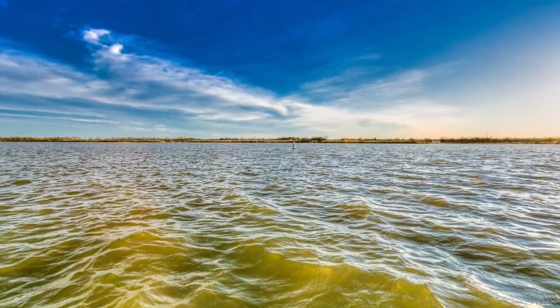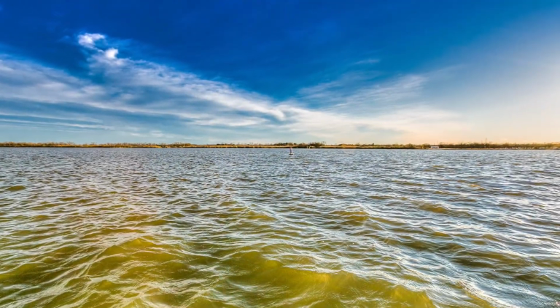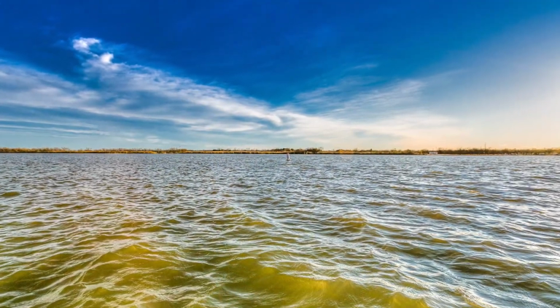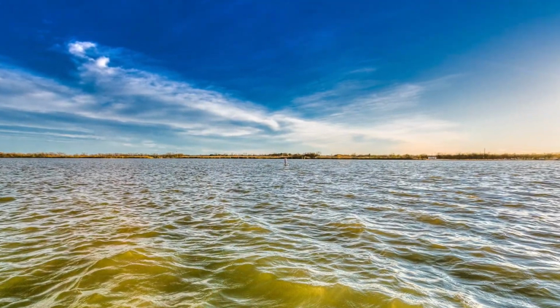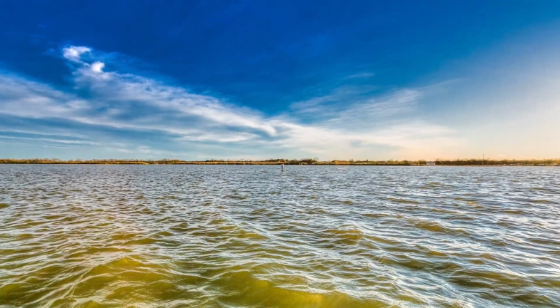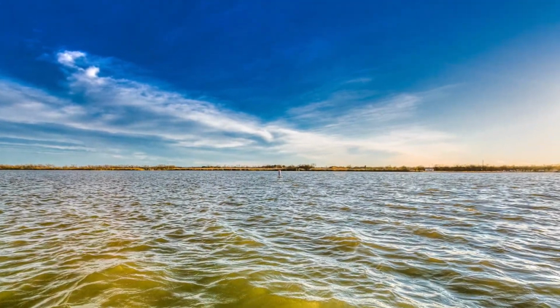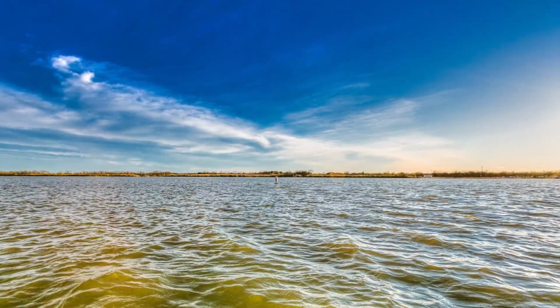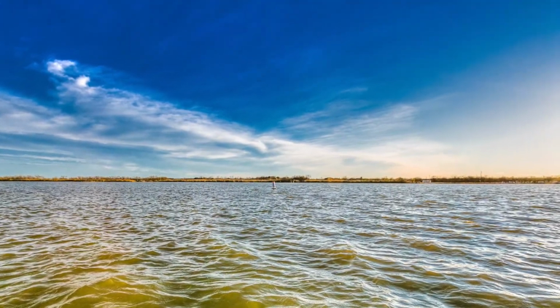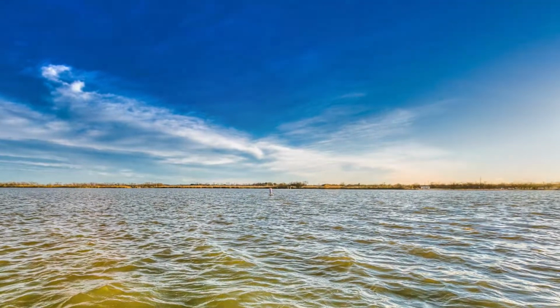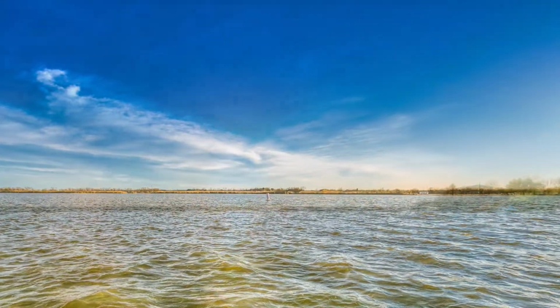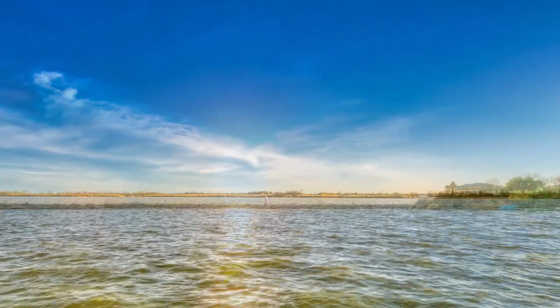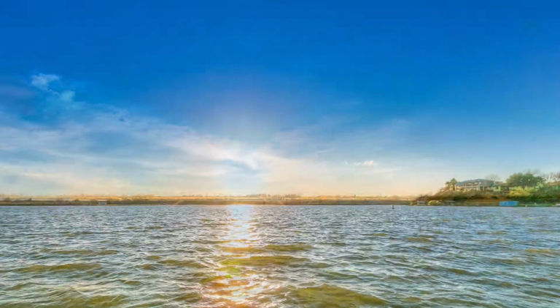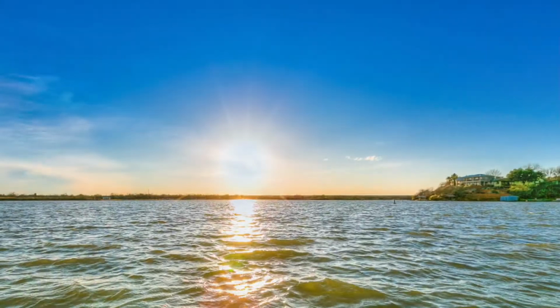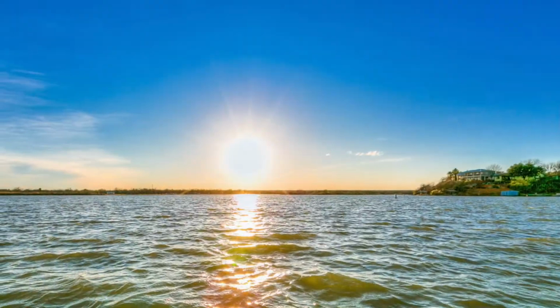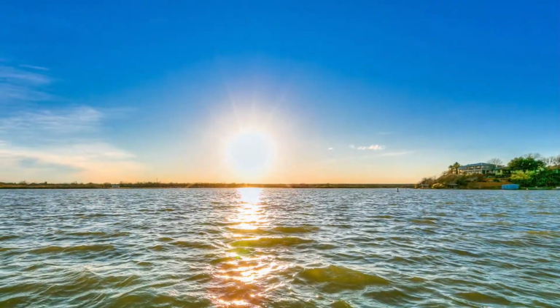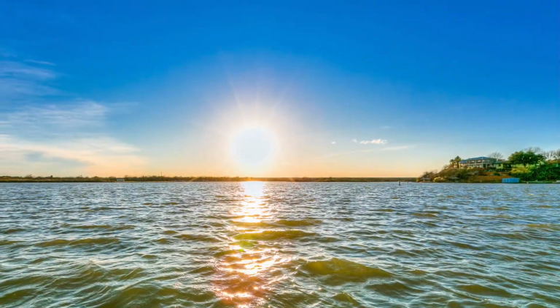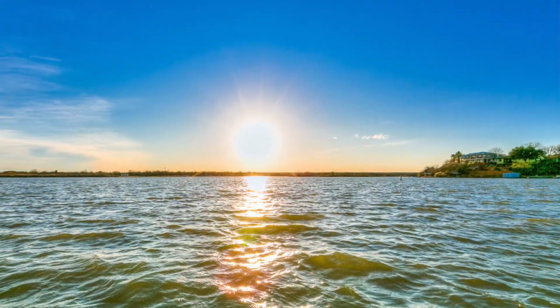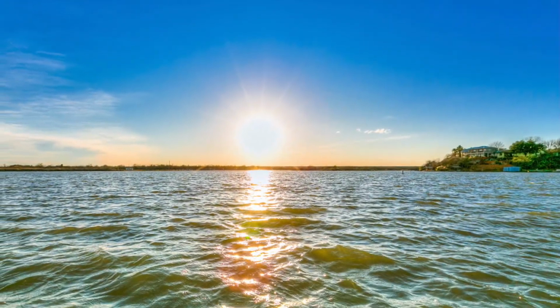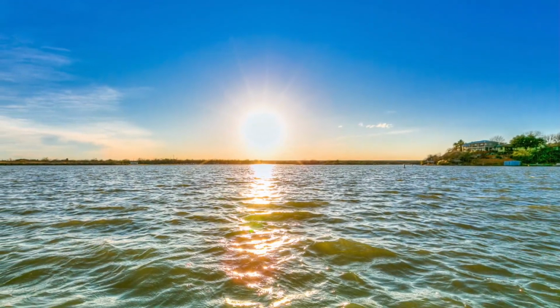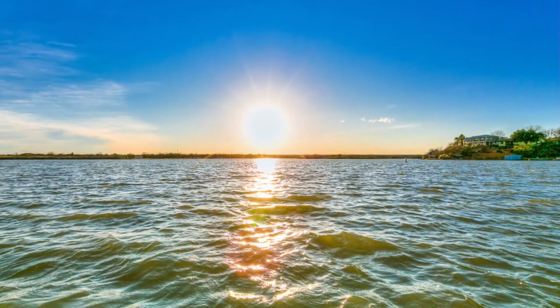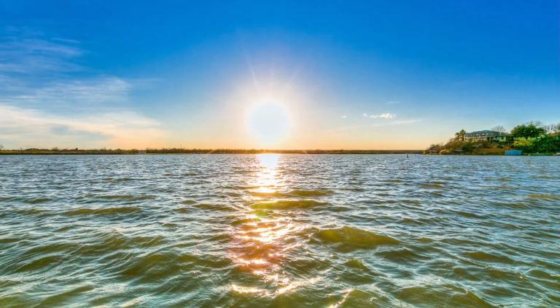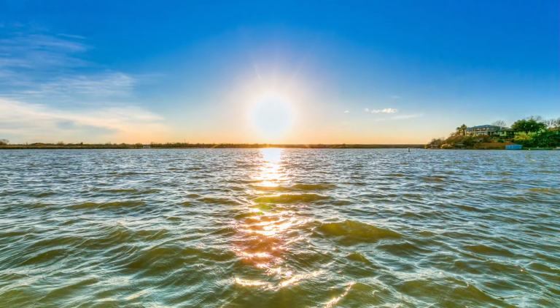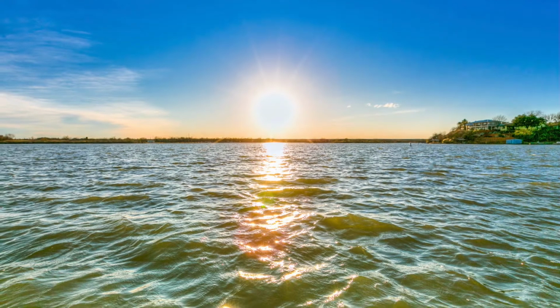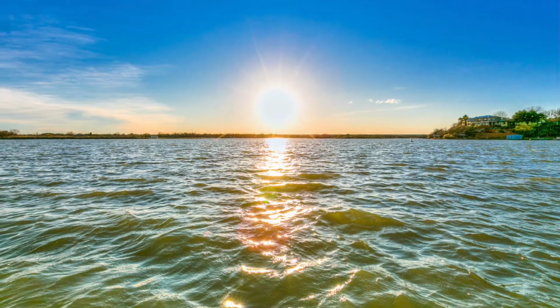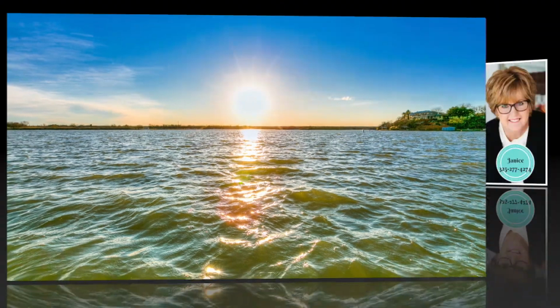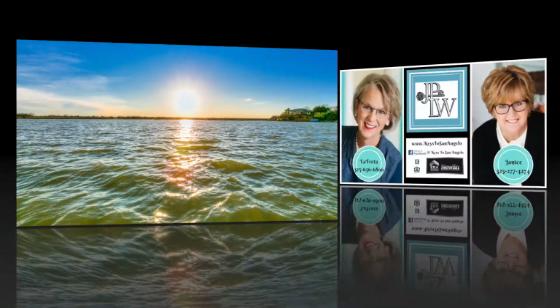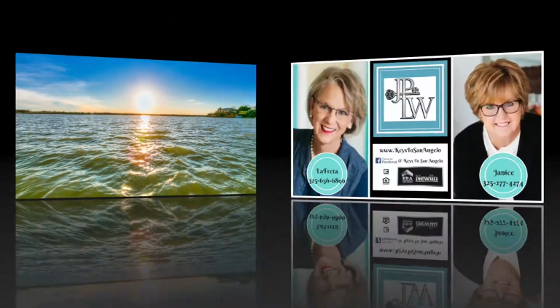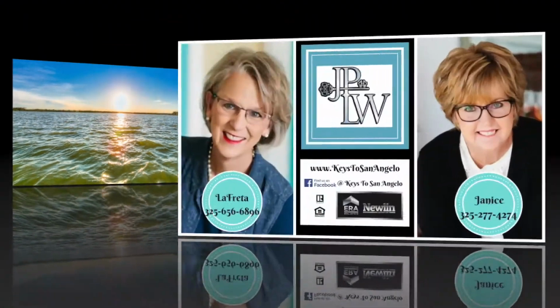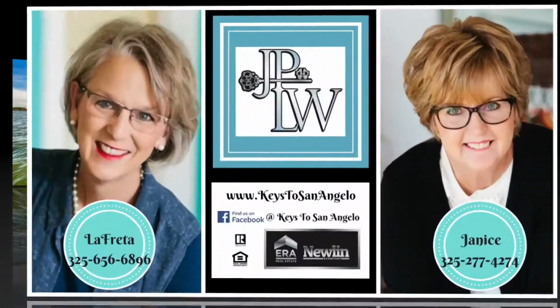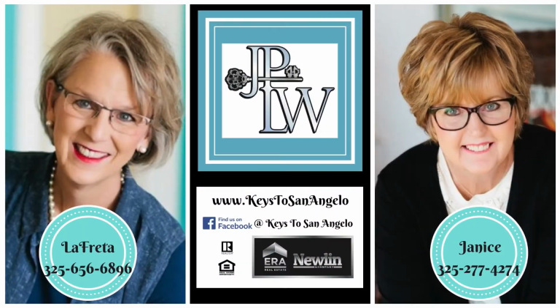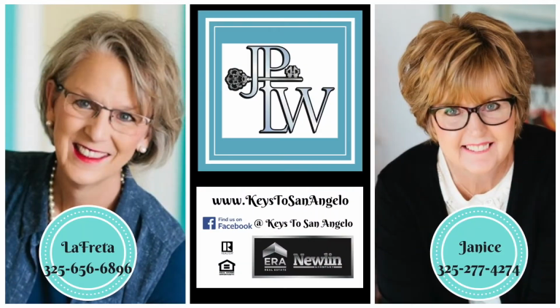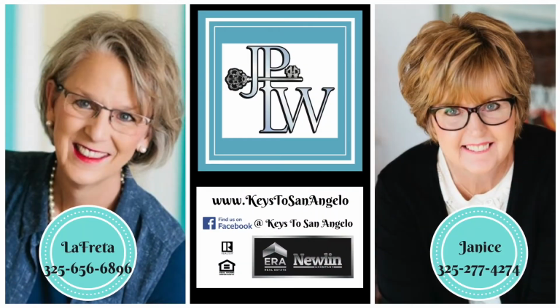Don't let this one-of-a-kind Lake Nasworthy property slip away. Call us to schedule a showing today.